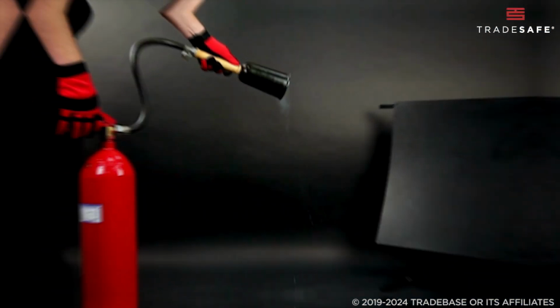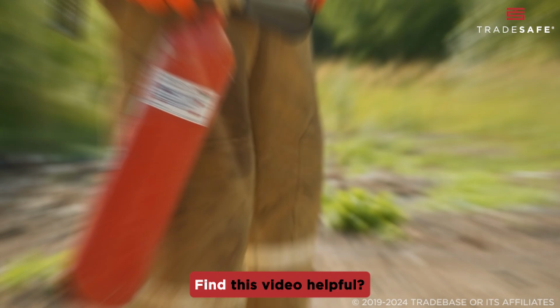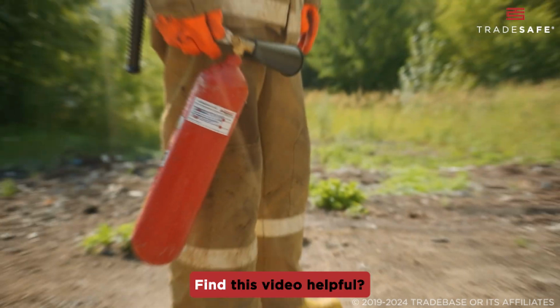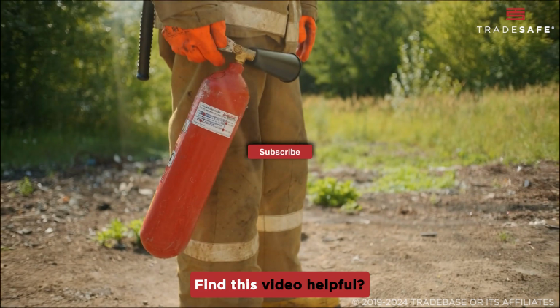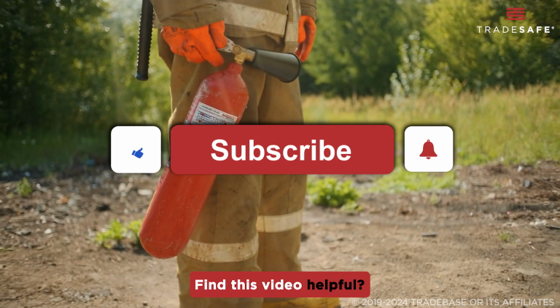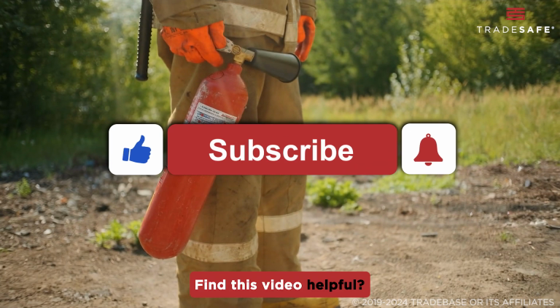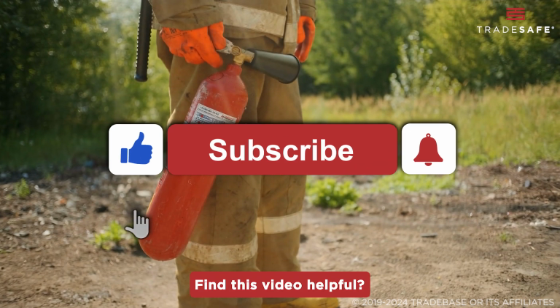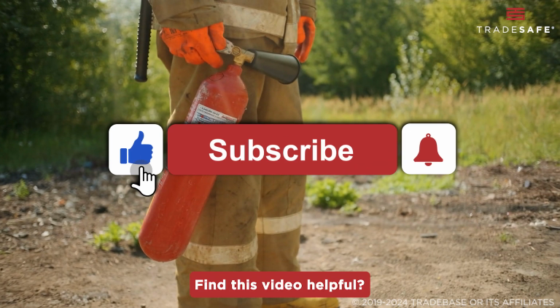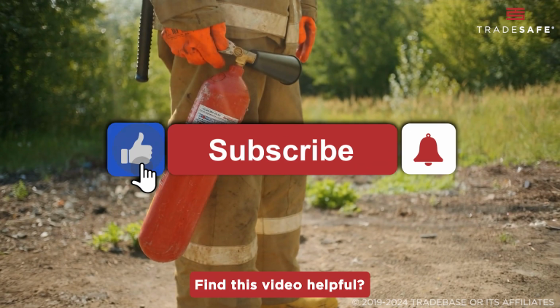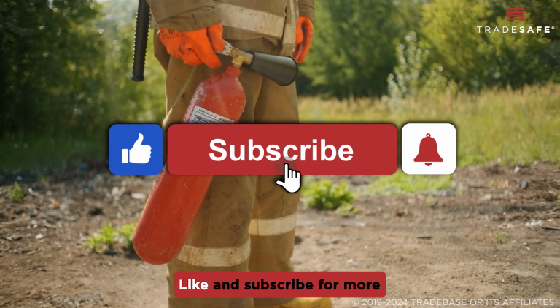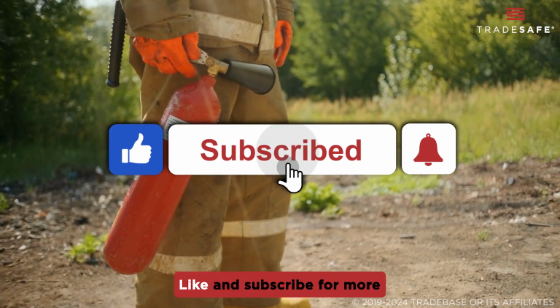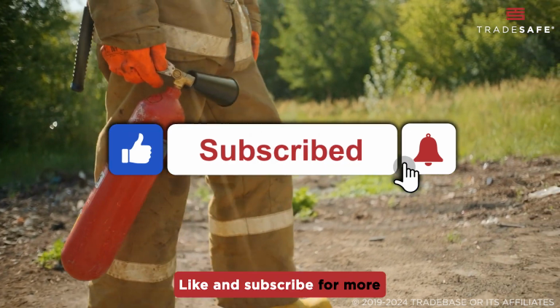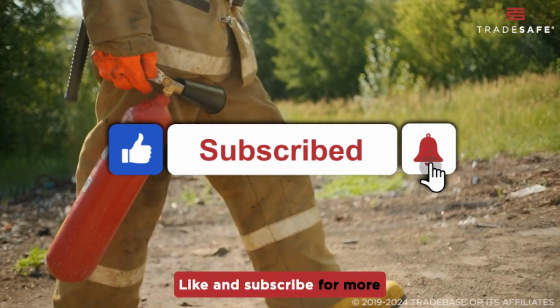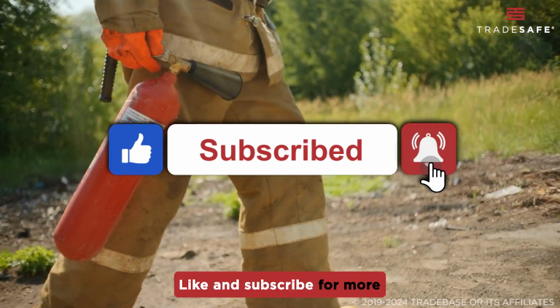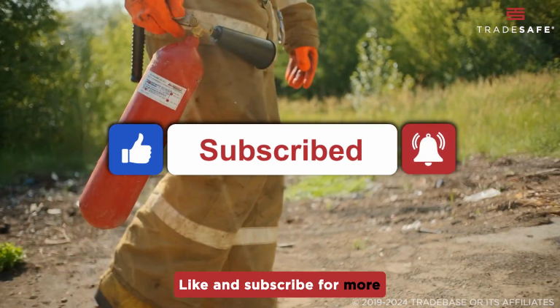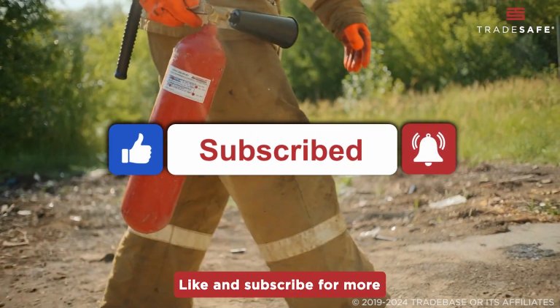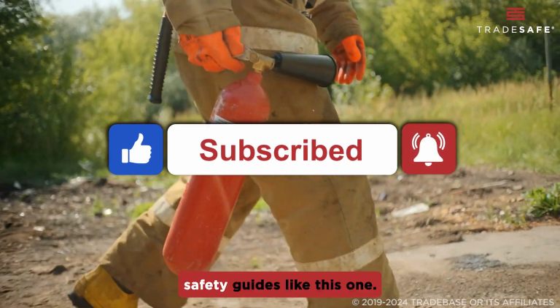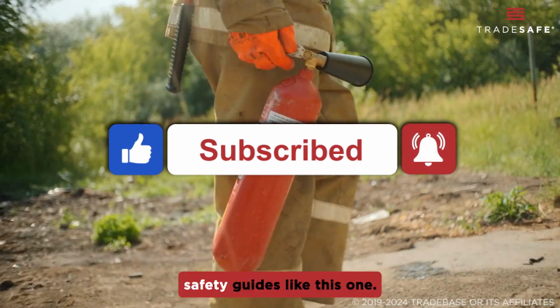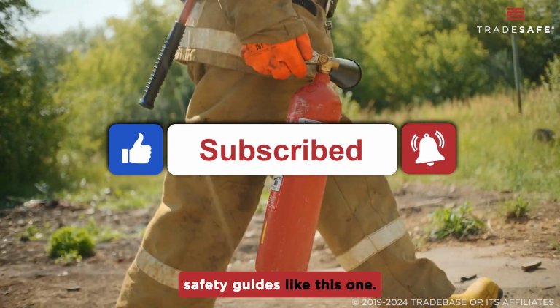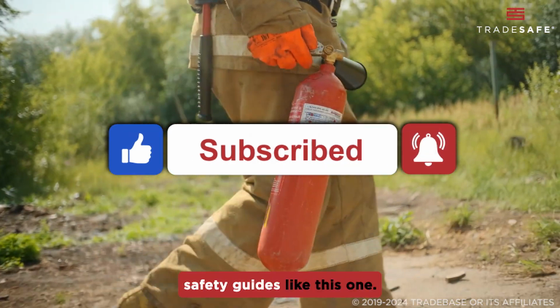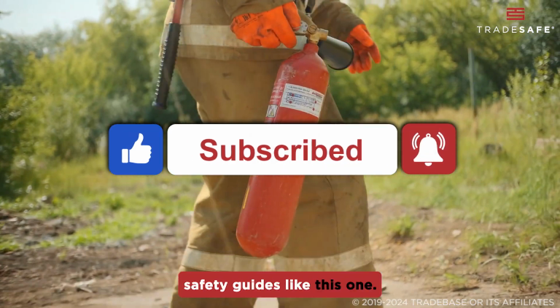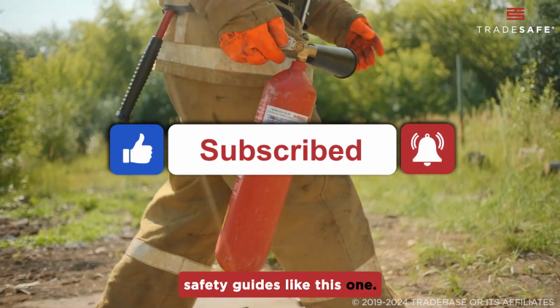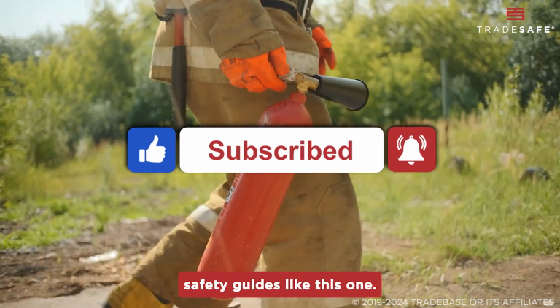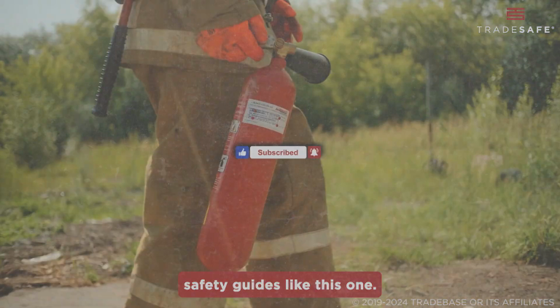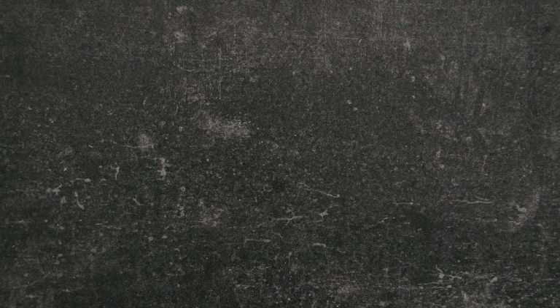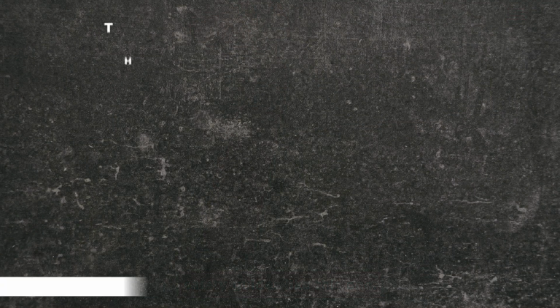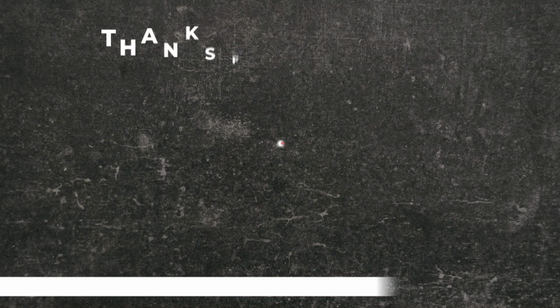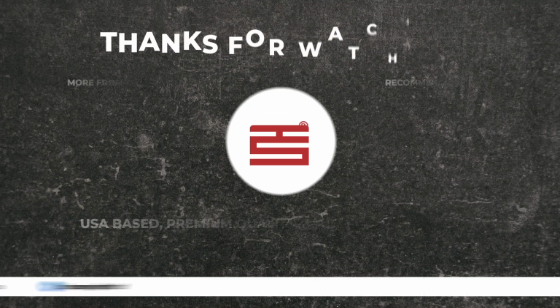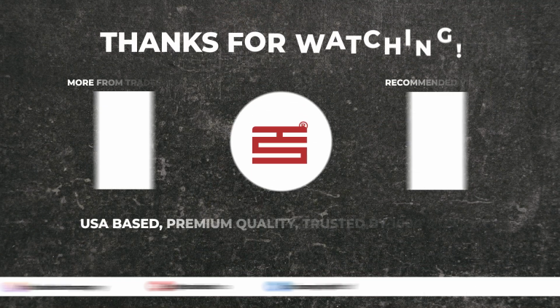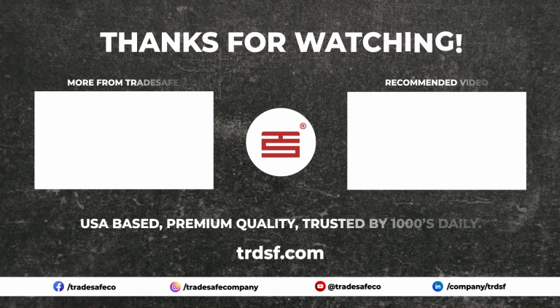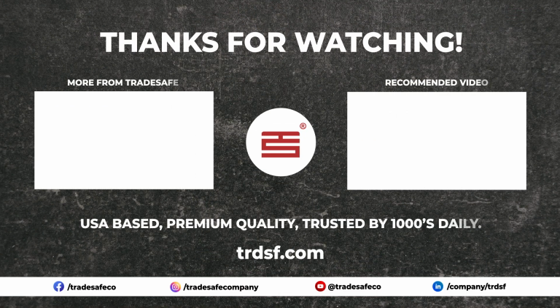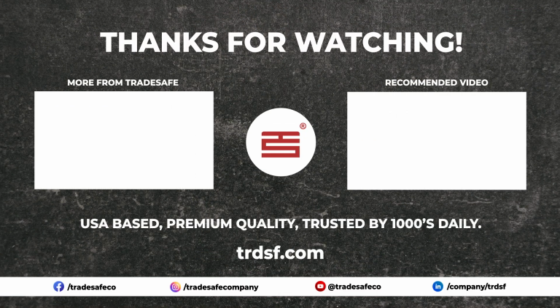Find this video helpful? Like and subscribe for more safety guides like this one.